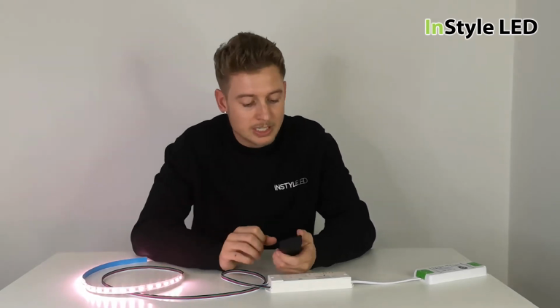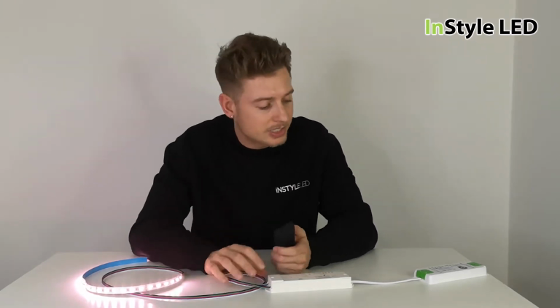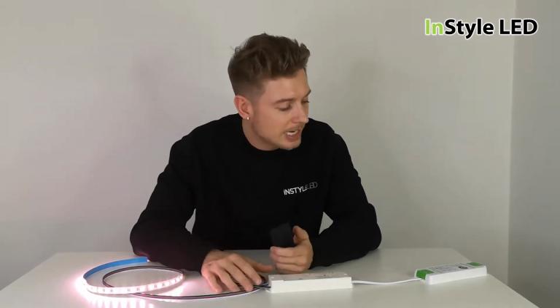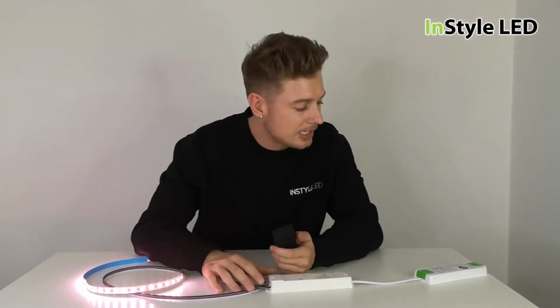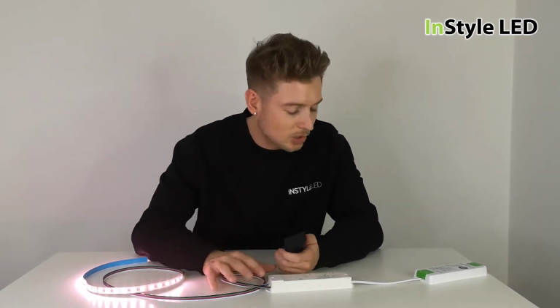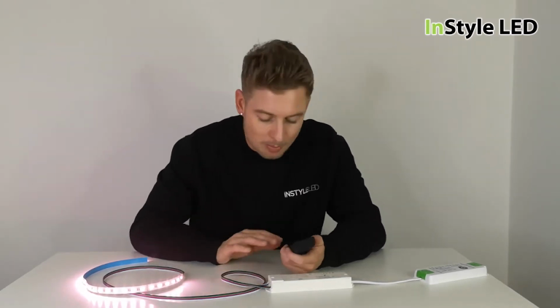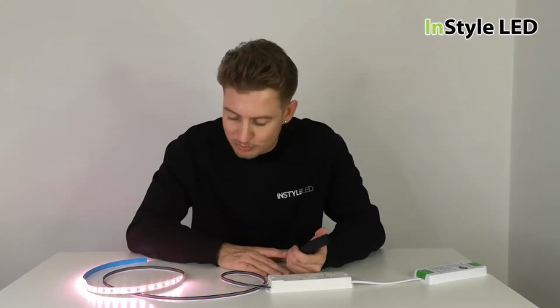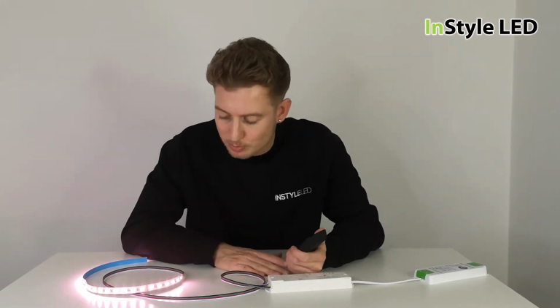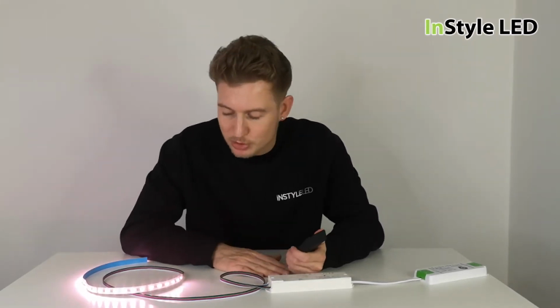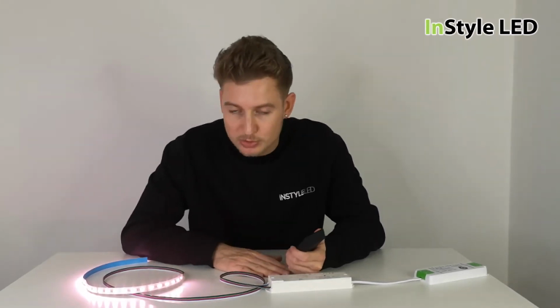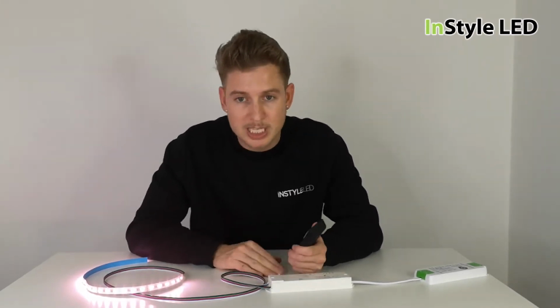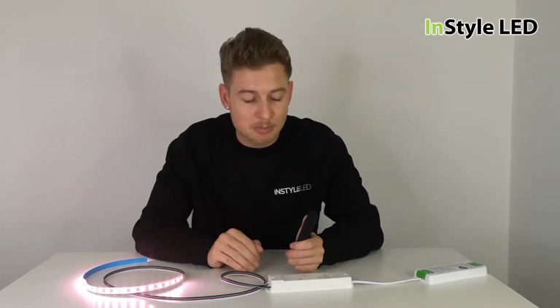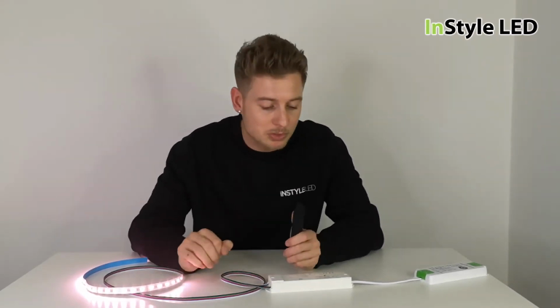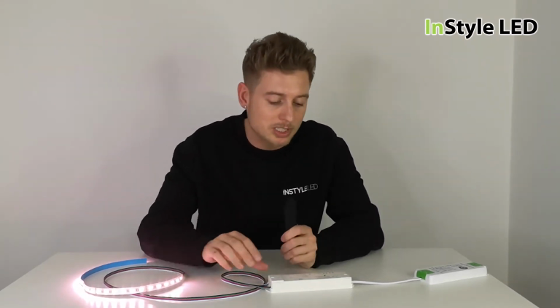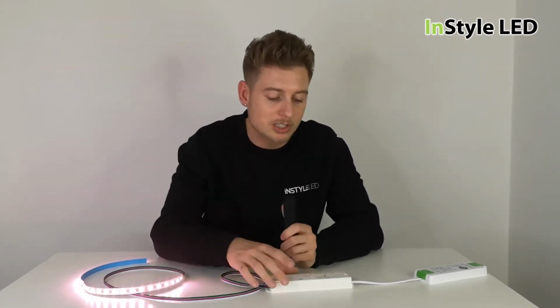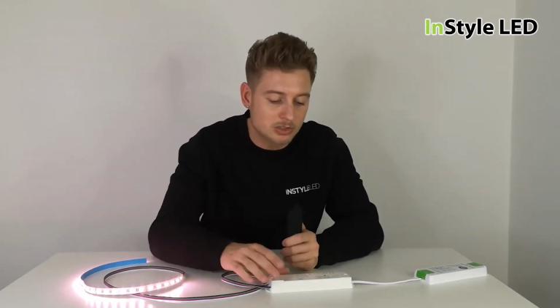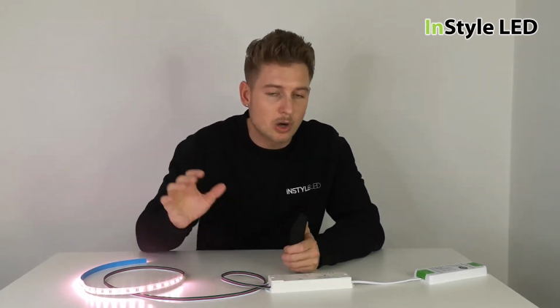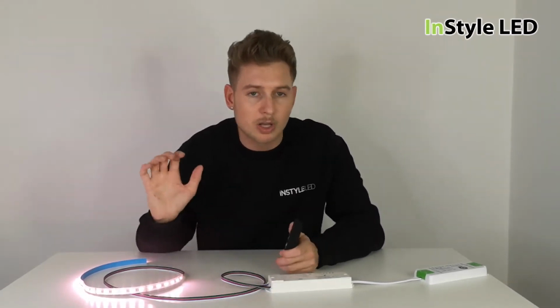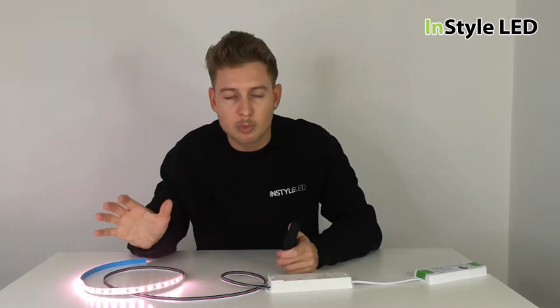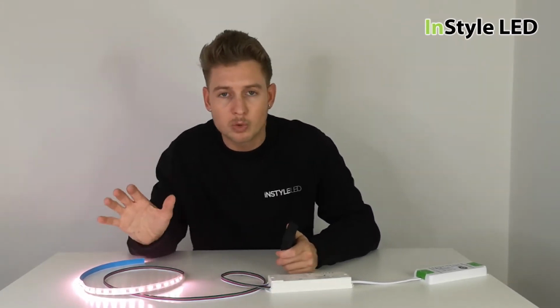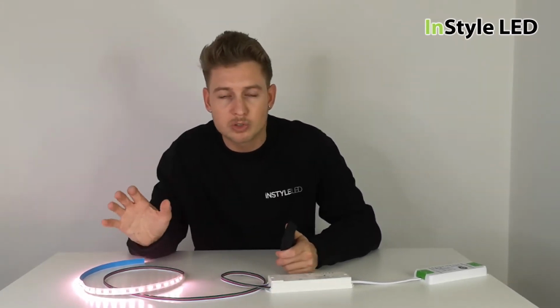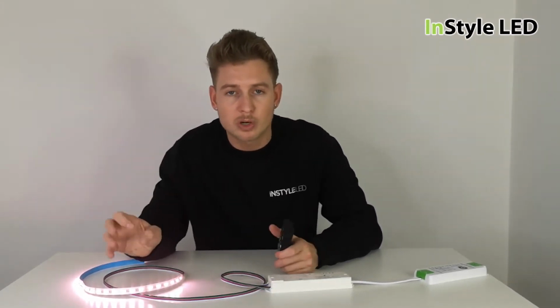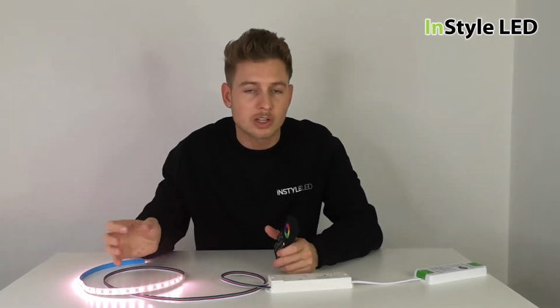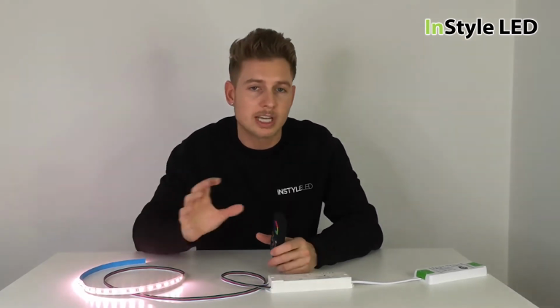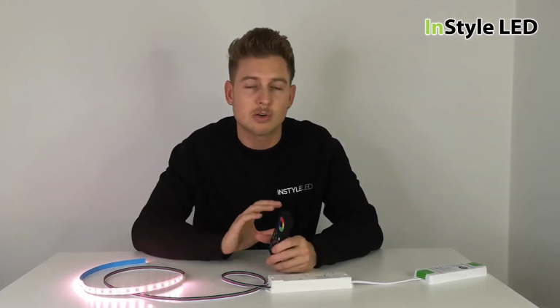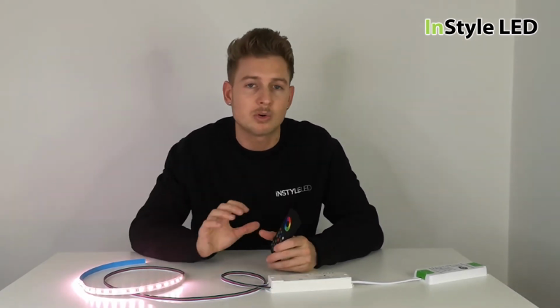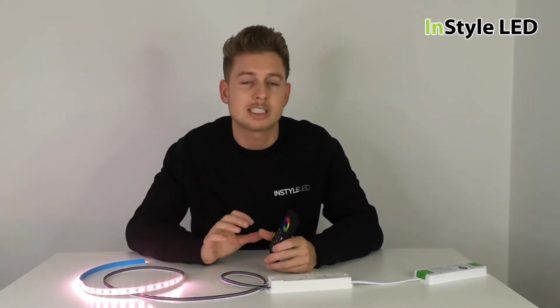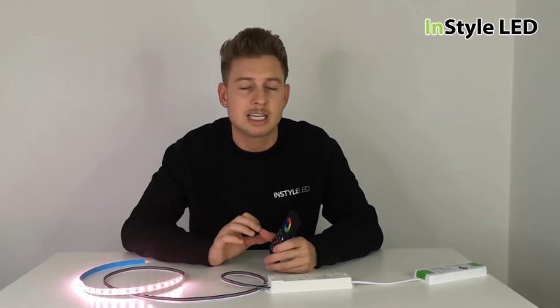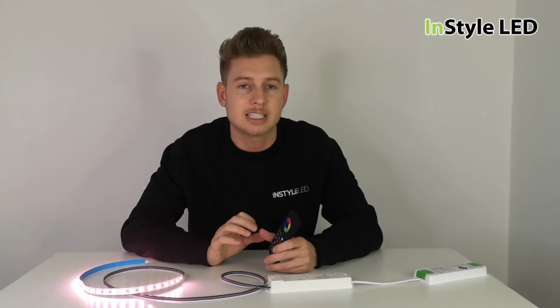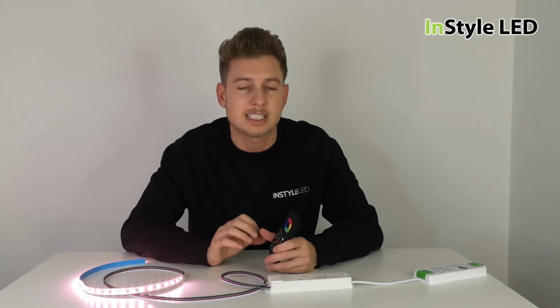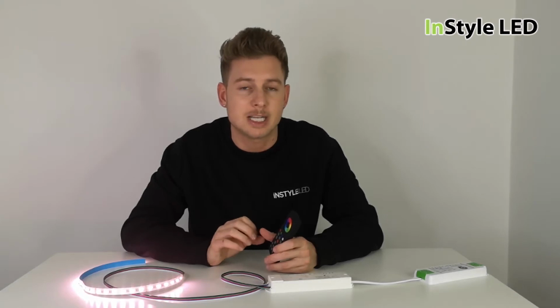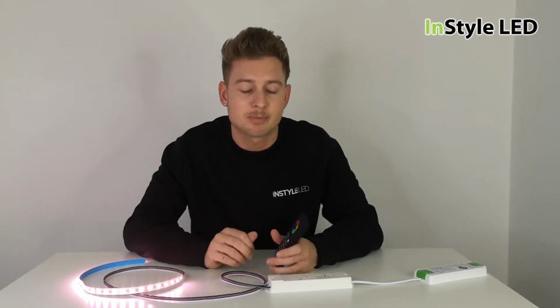So there are a couple of troubleshoot tips using the controller and the wall controller — they're all exactly the same in terms of the way they work.